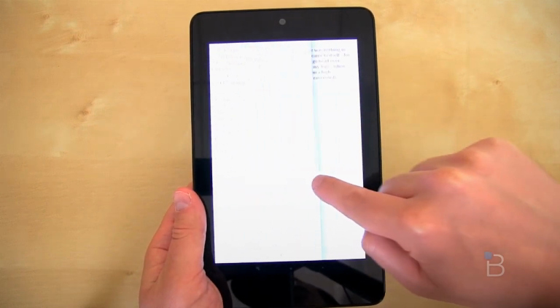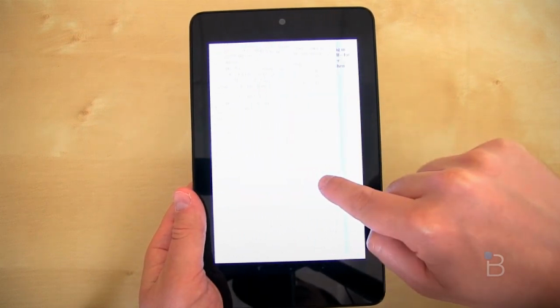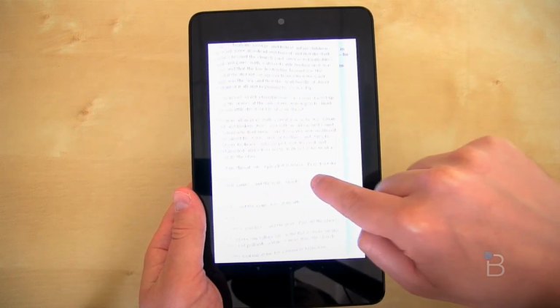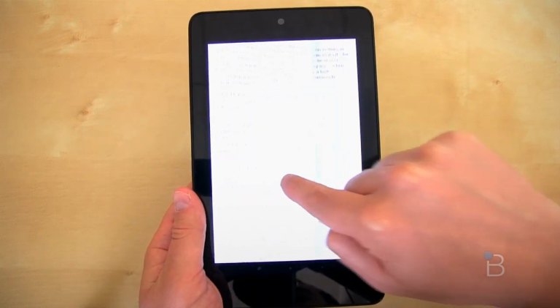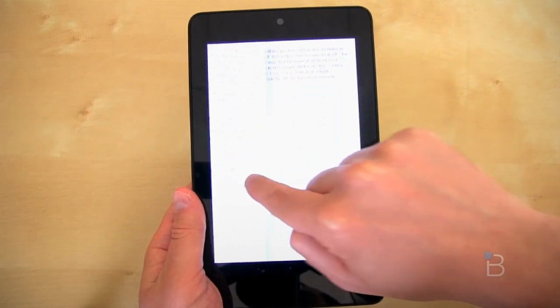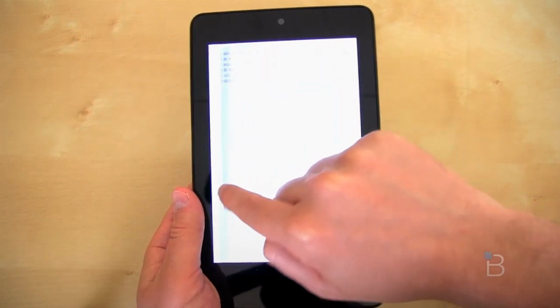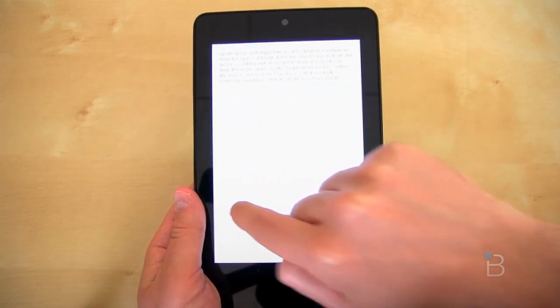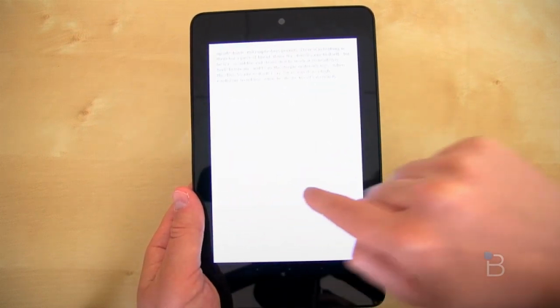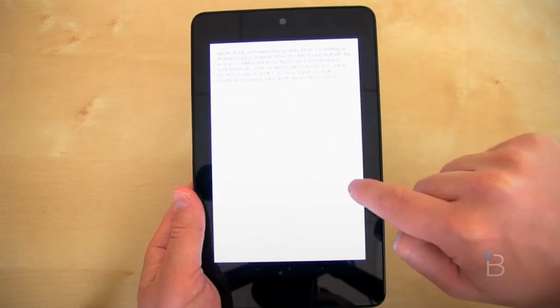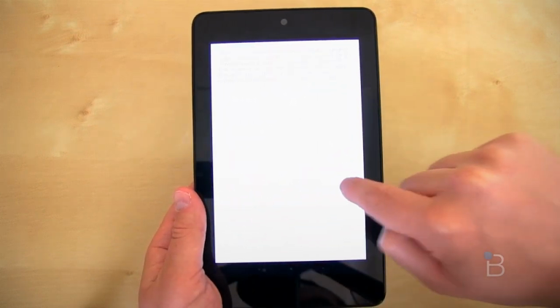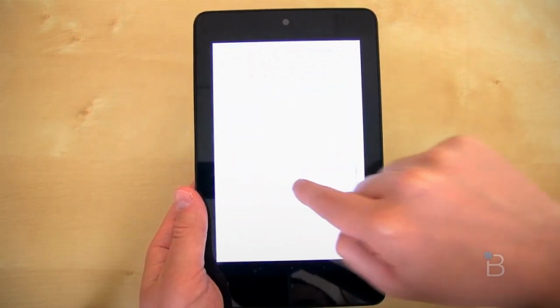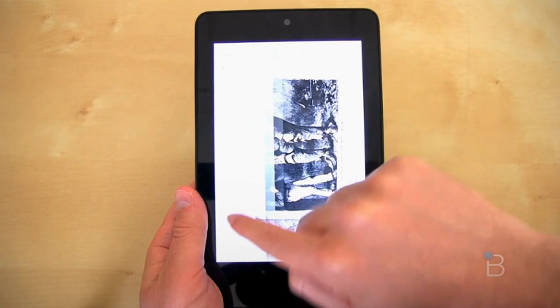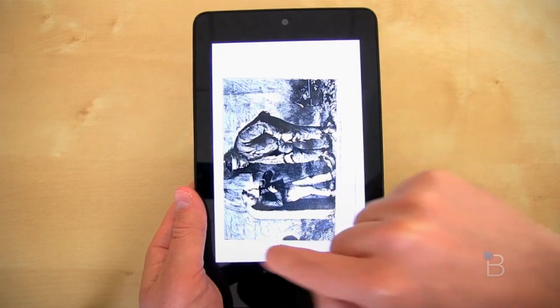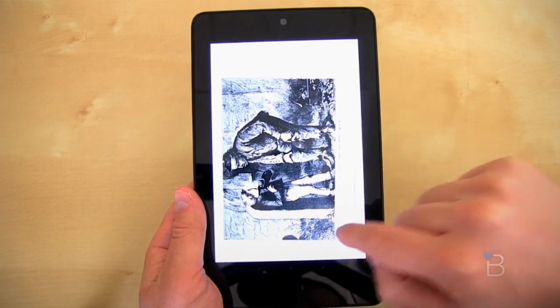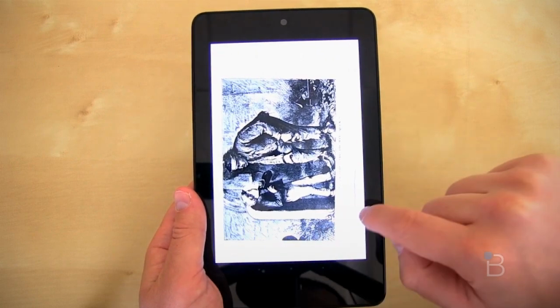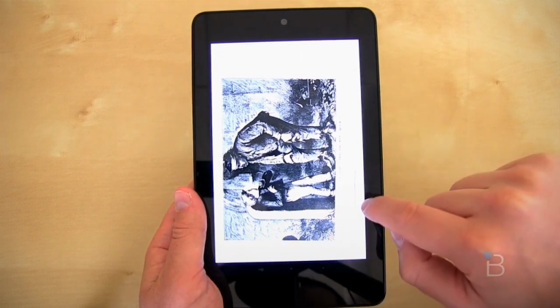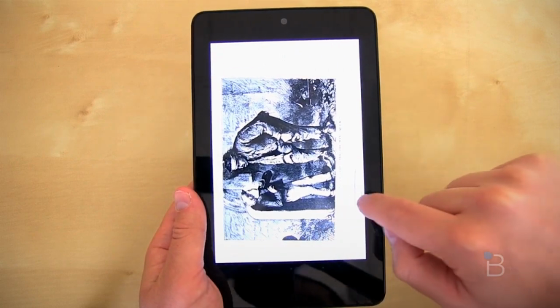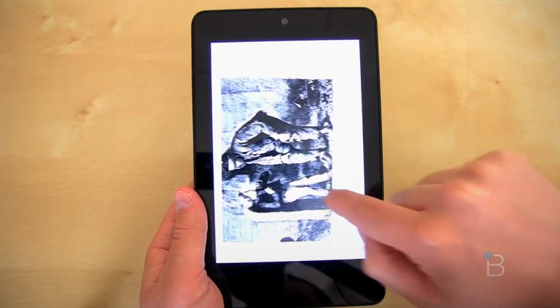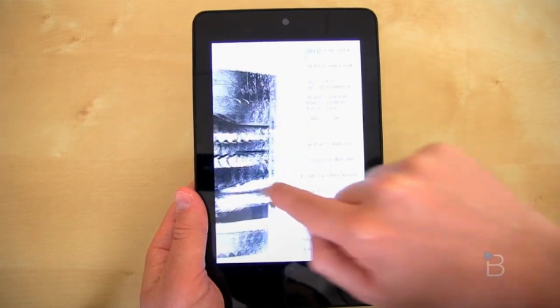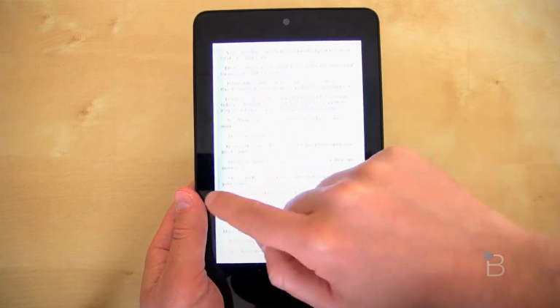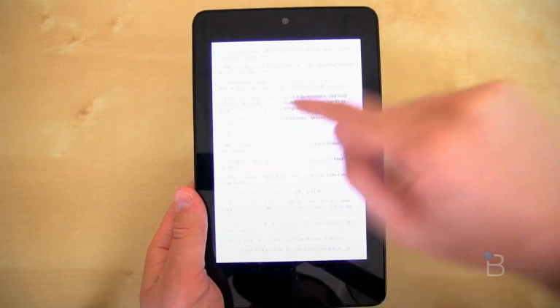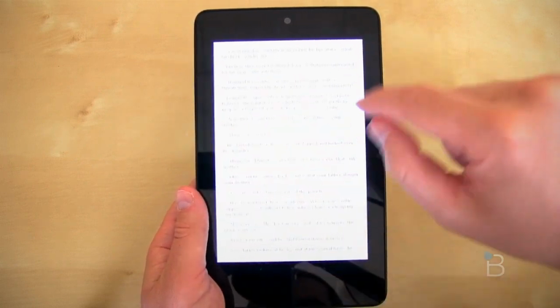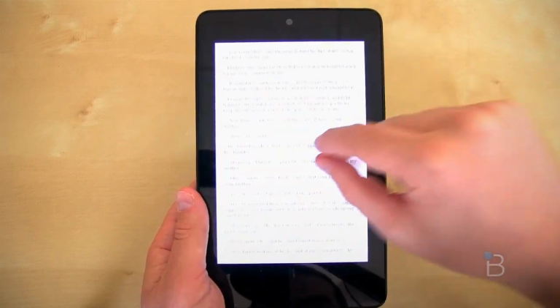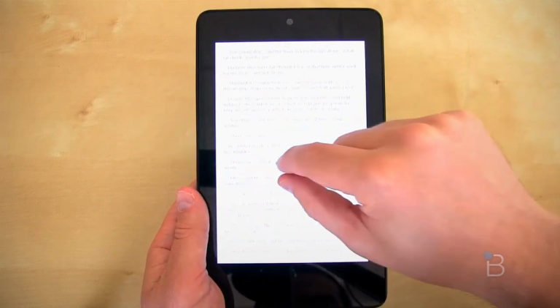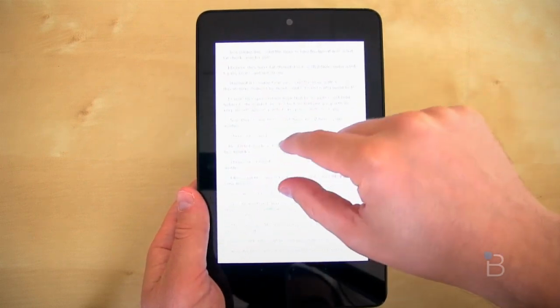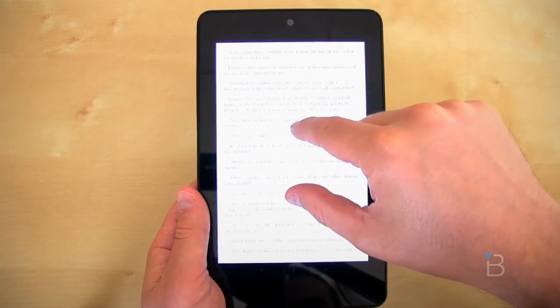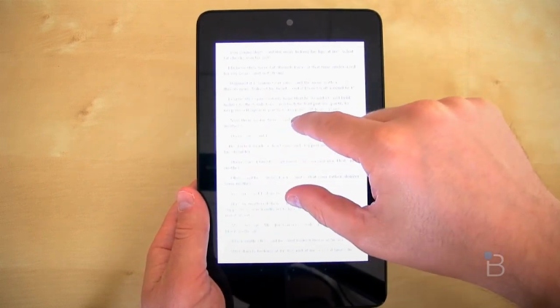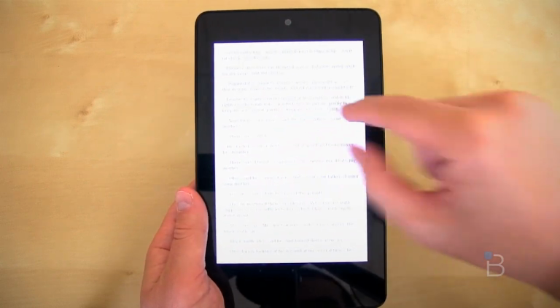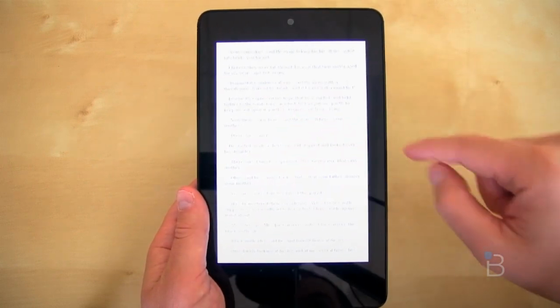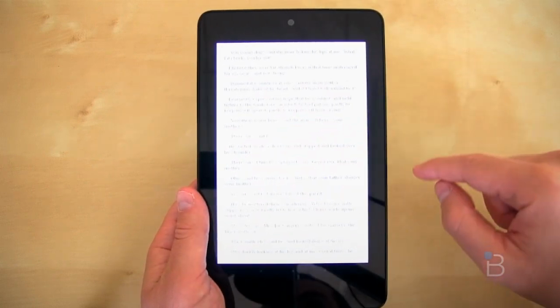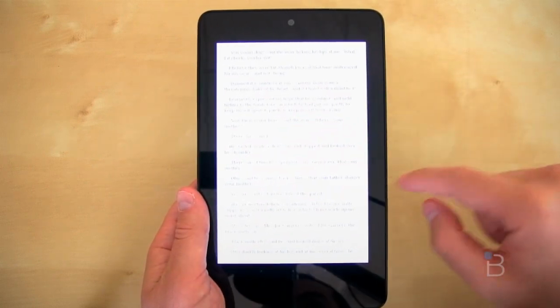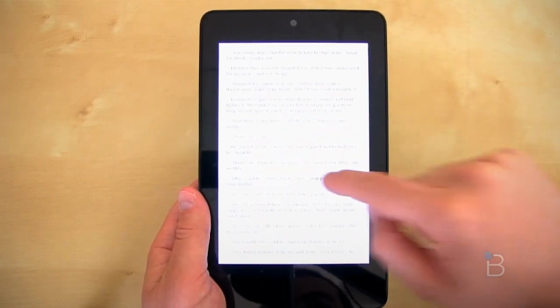The Nexus 7 — I recommend it wholeheartedly. If you're looking to get a tablet, you owe it to yourself to take a look. I'm John Rettinger from TechnoBuffalo. Be sure to check us out for the latest and greatest tech news, and I will see you in the next video. Bye-bye.